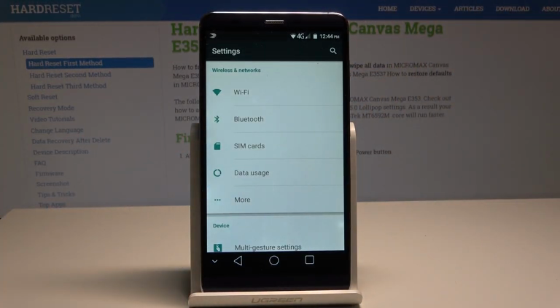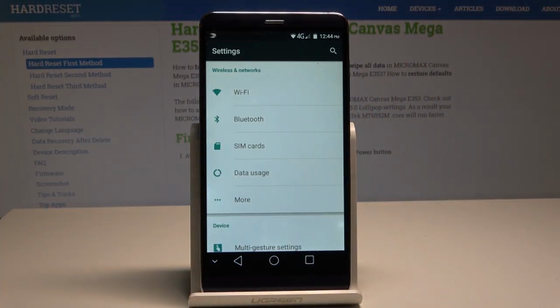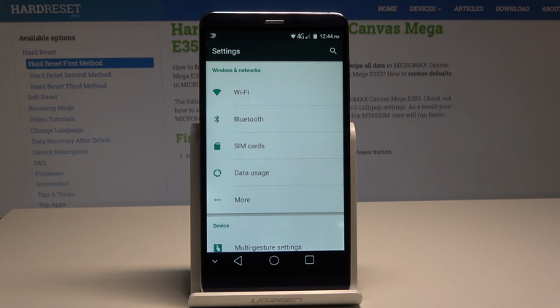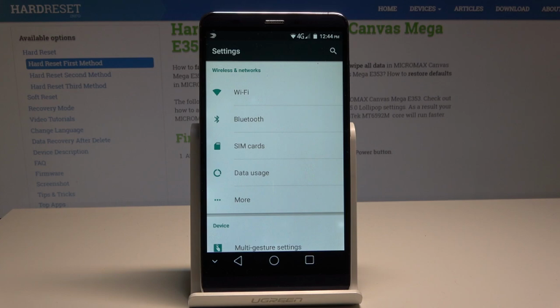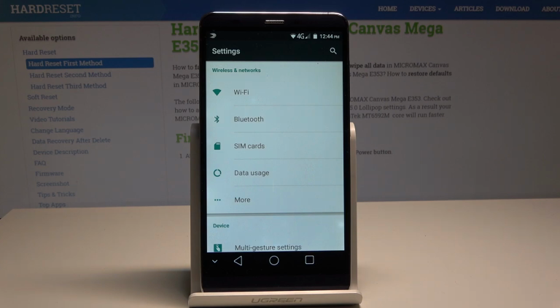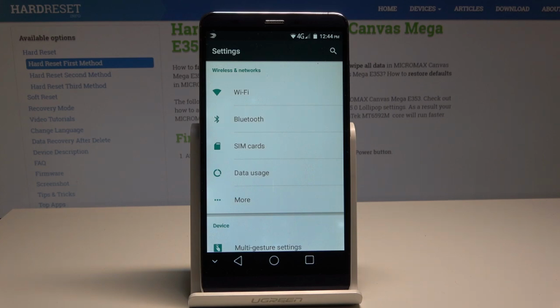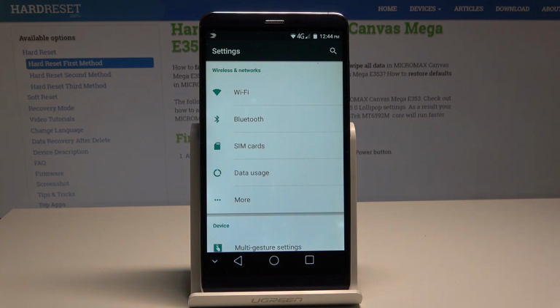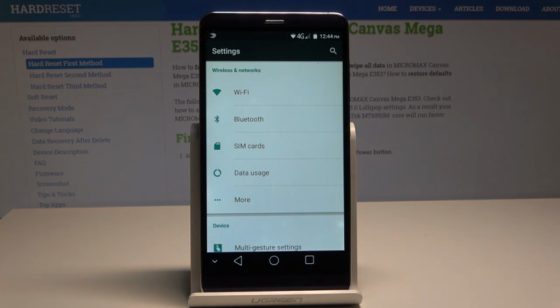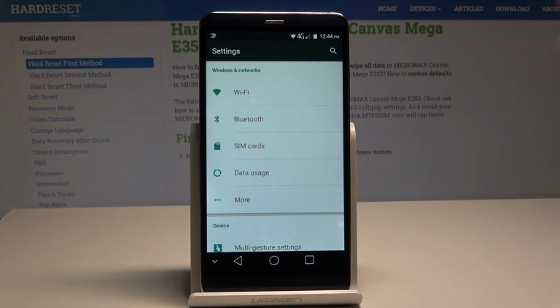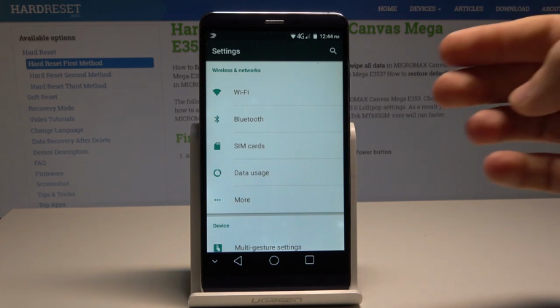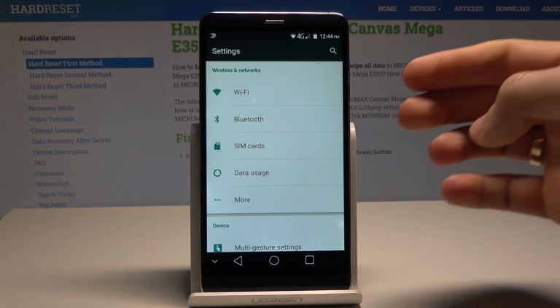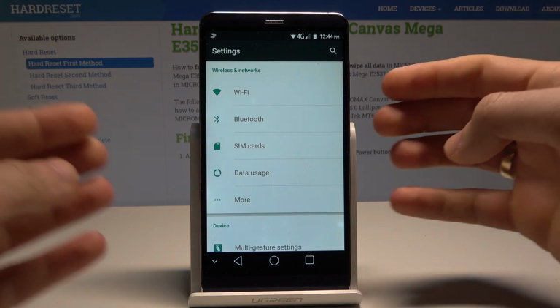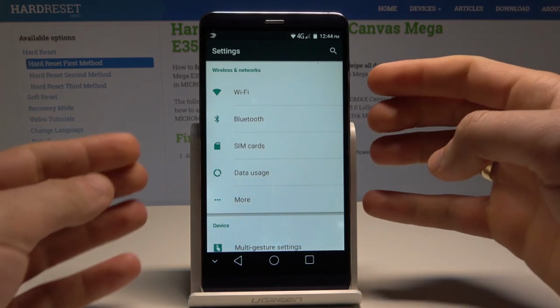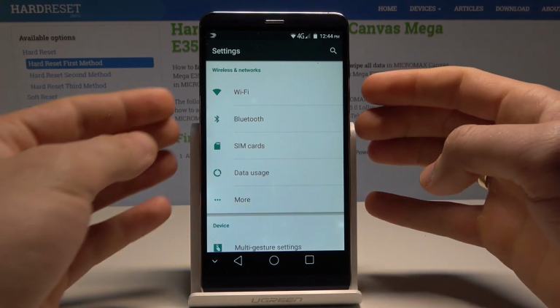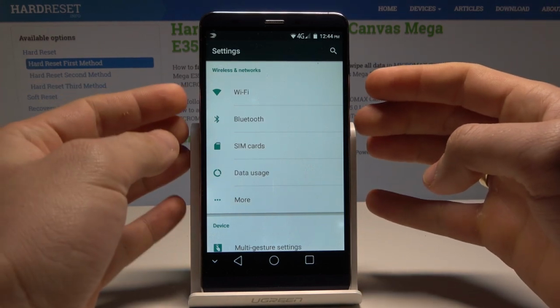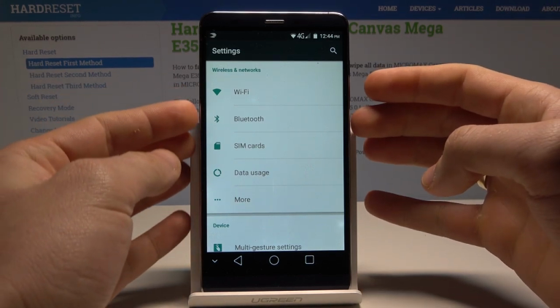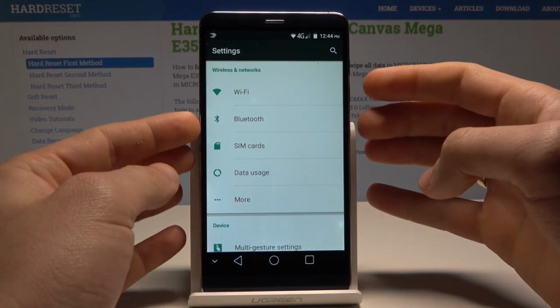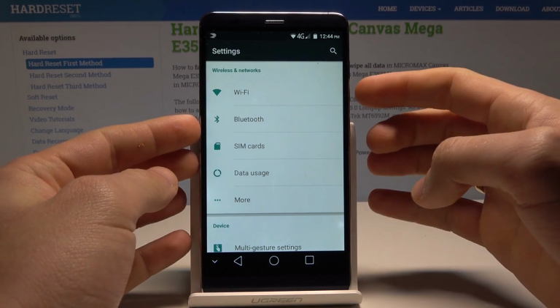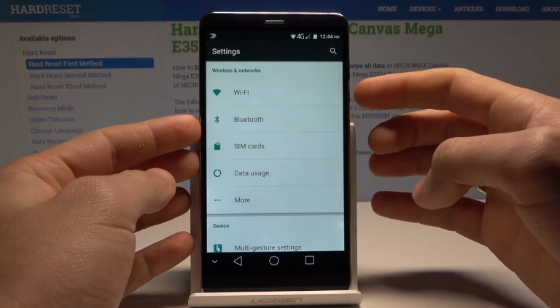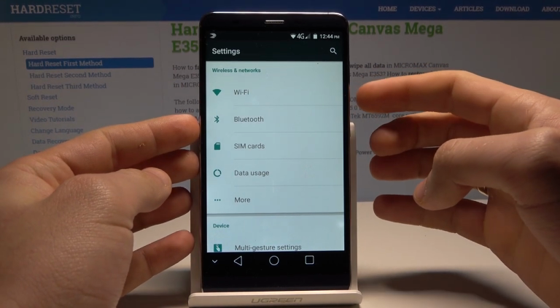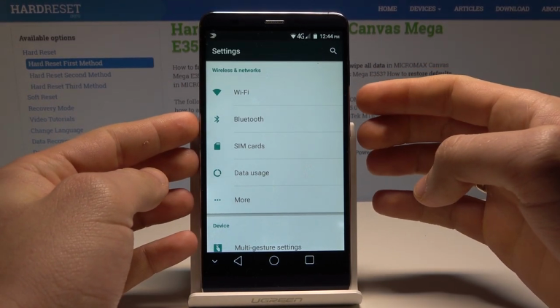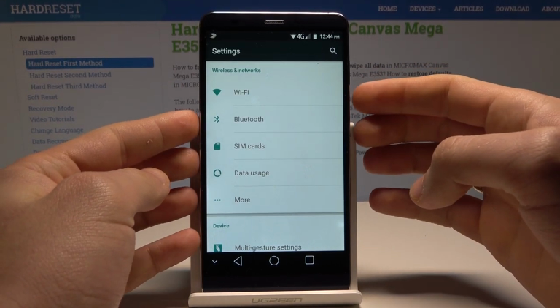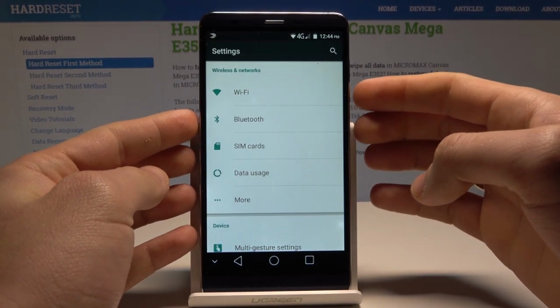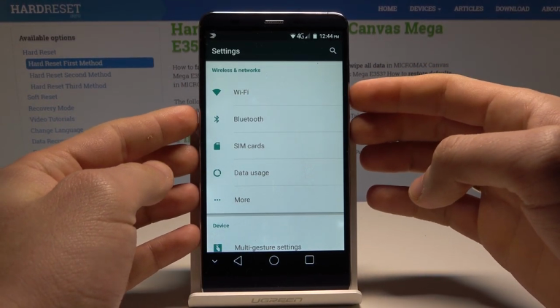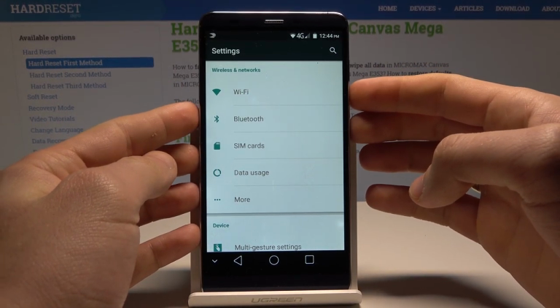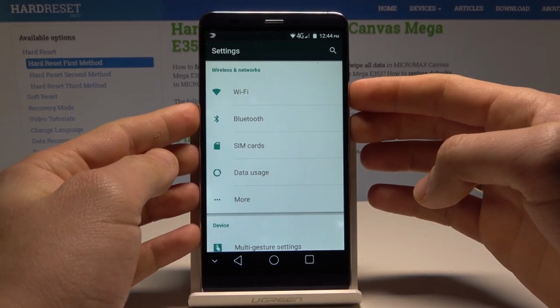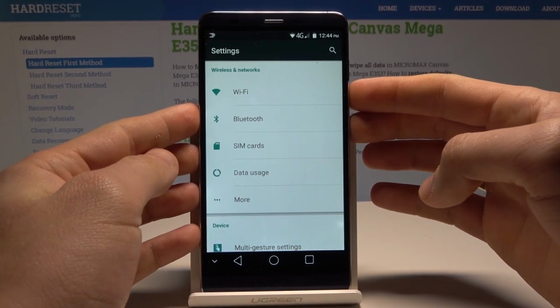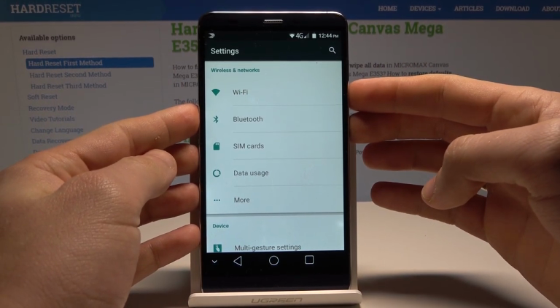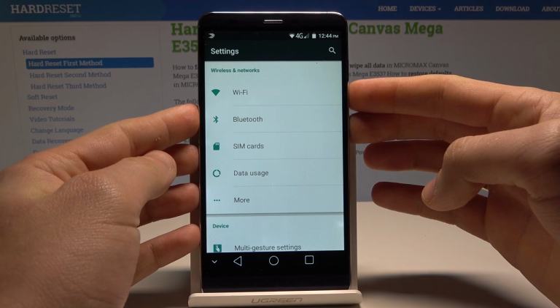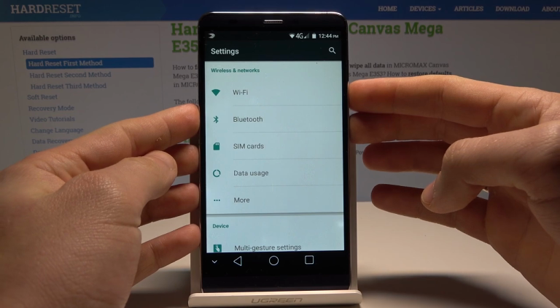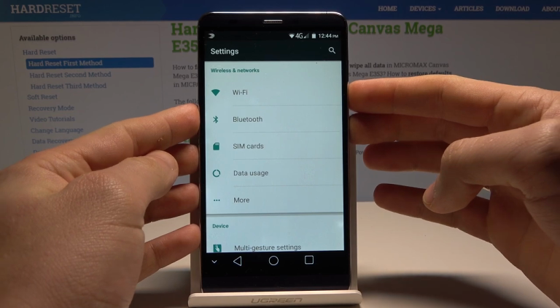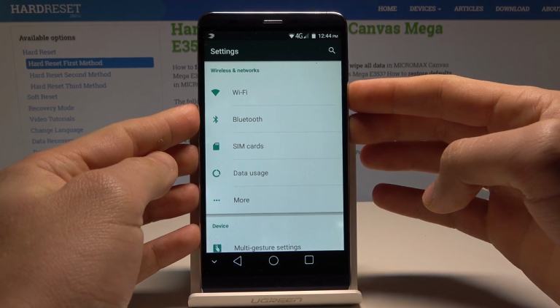So all I need to do is use this combination of keys: power key and volume down. Let's hold down together those two keys.